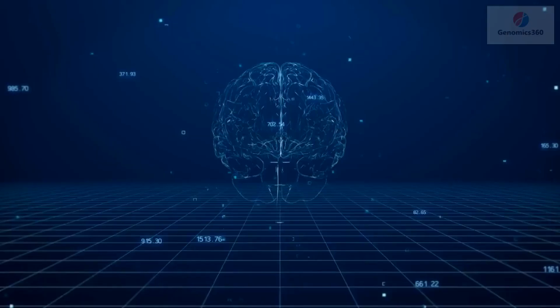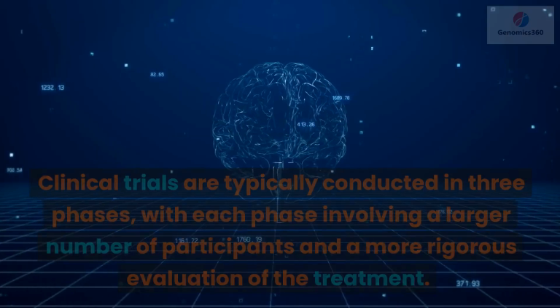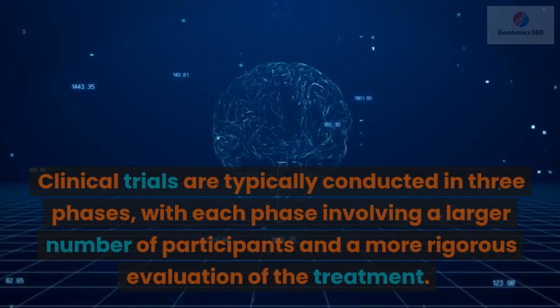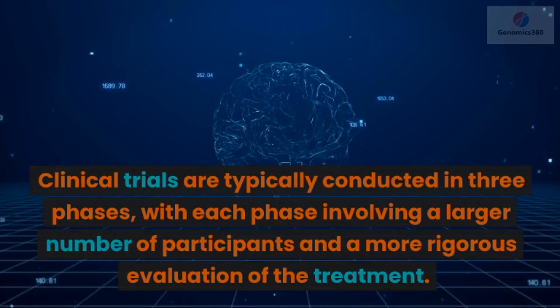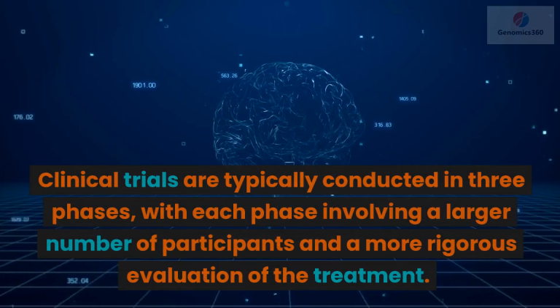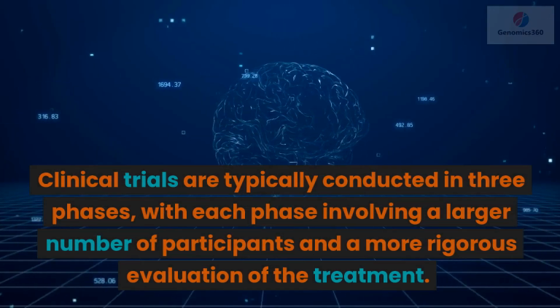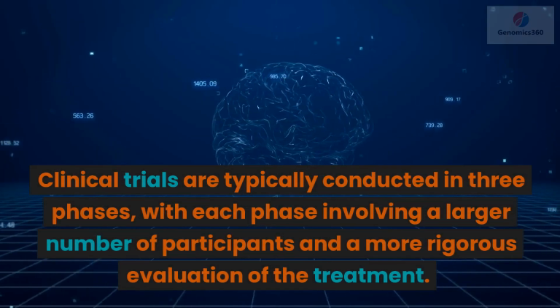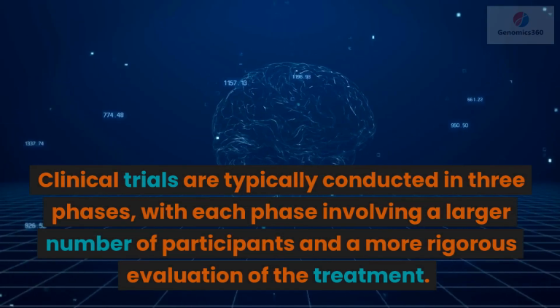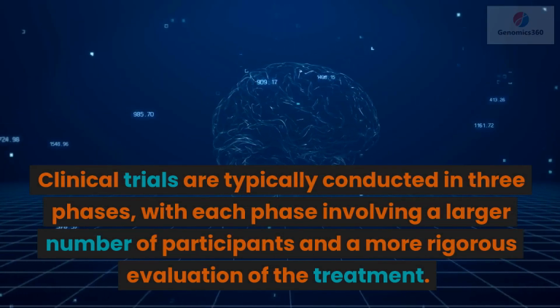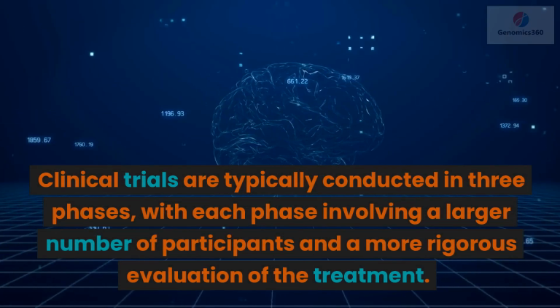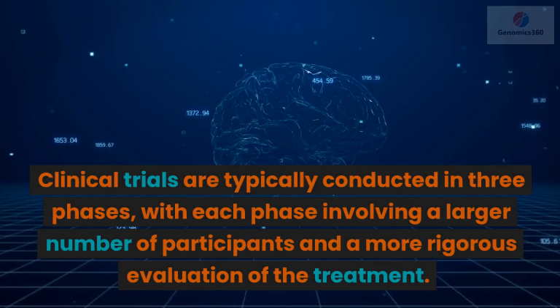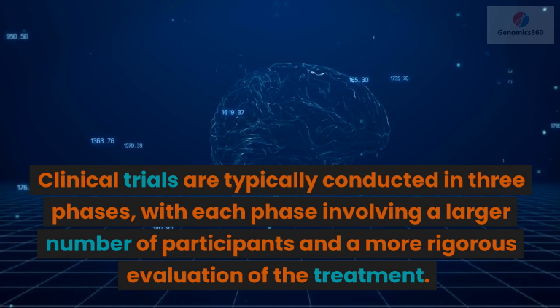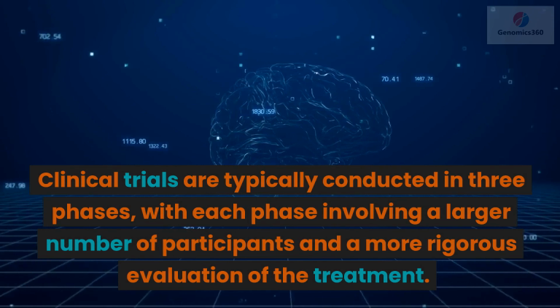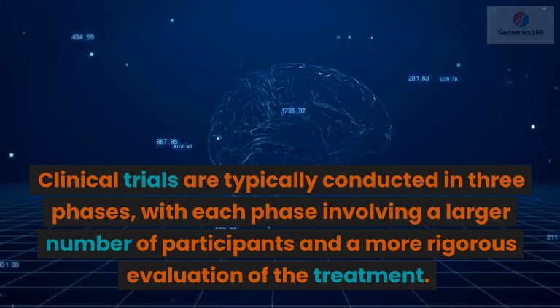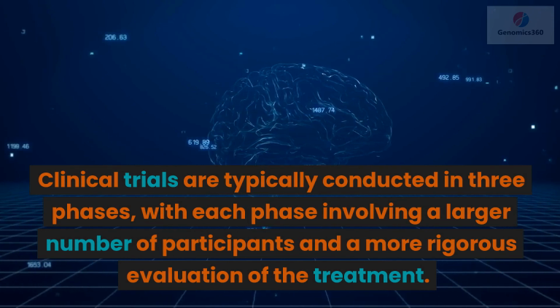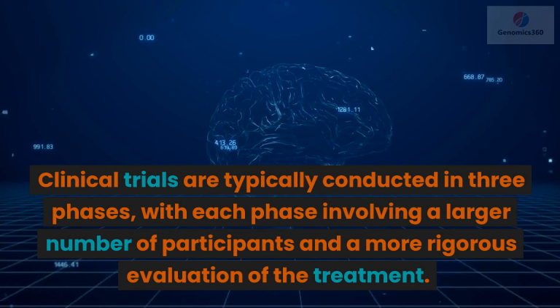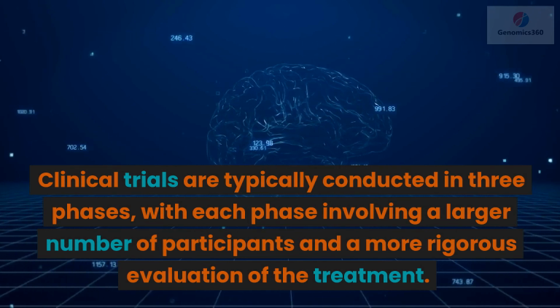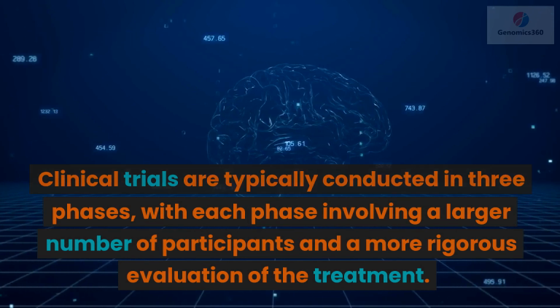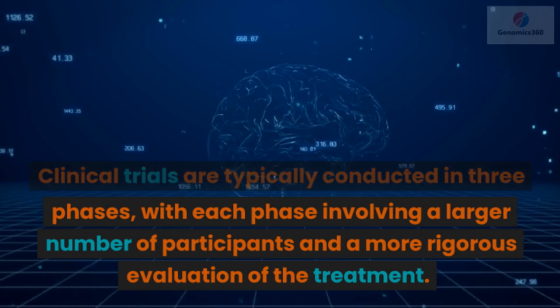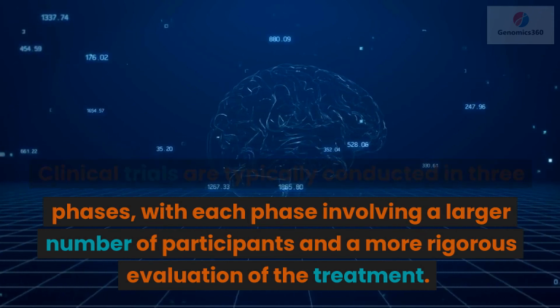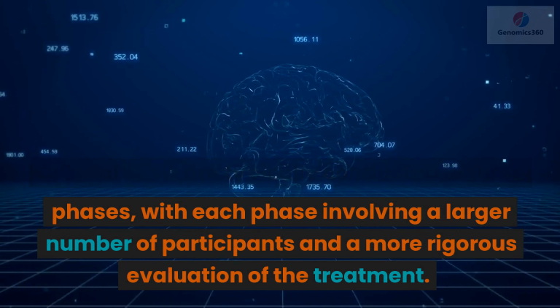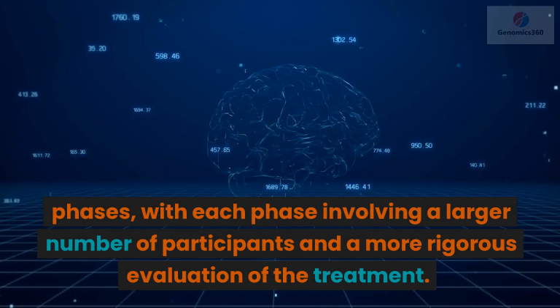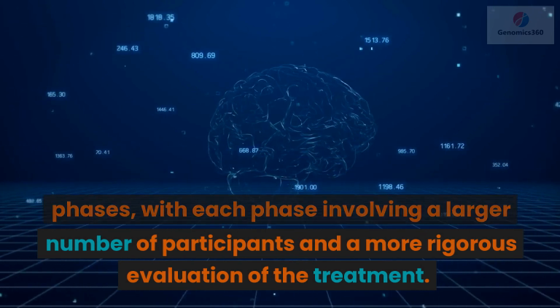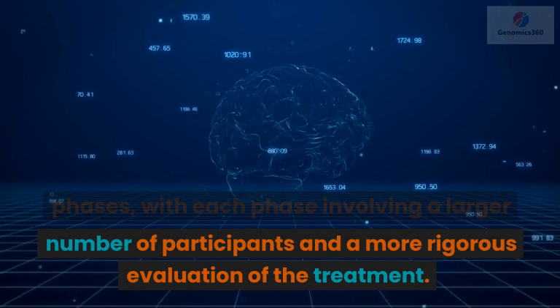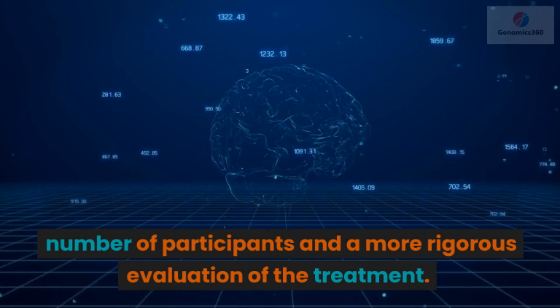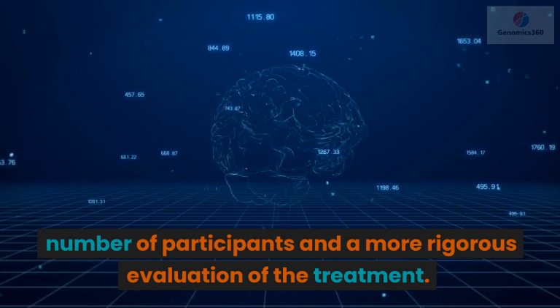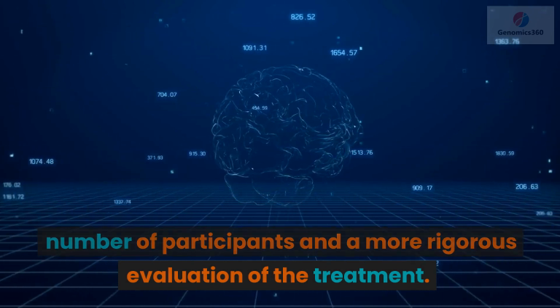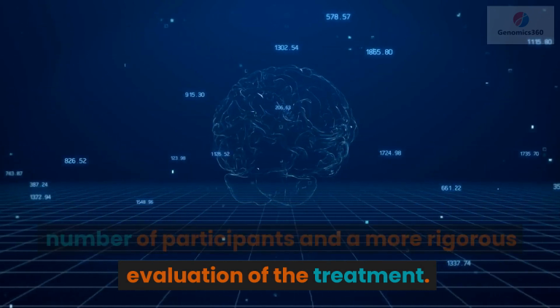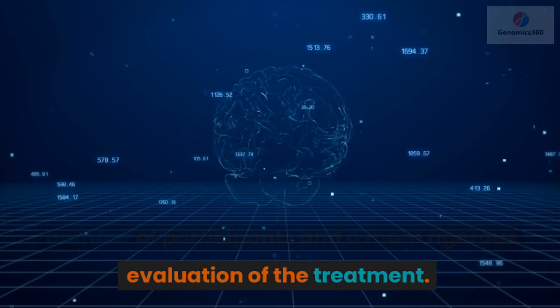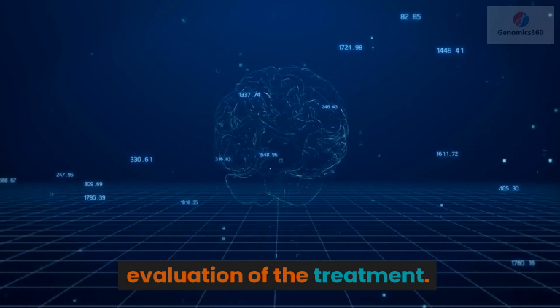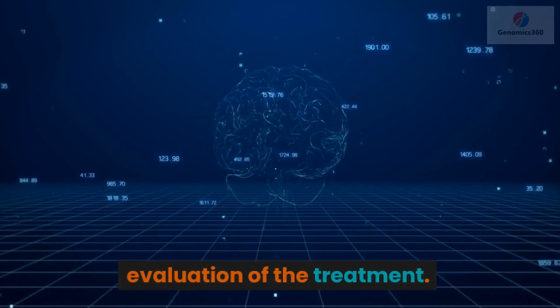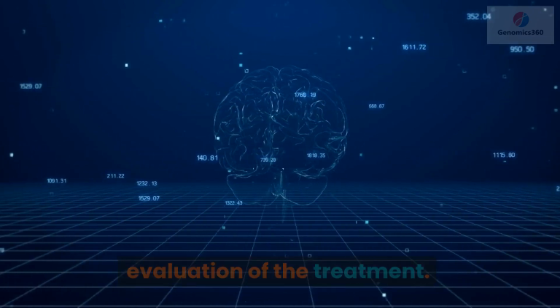Clinical trials are typically conducted in three phases, with each phase involving a larger number of participants and a more rigorous evaluation of the treatment.